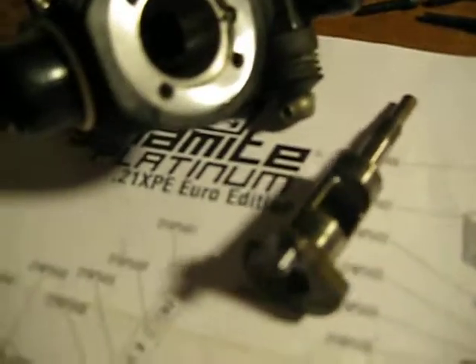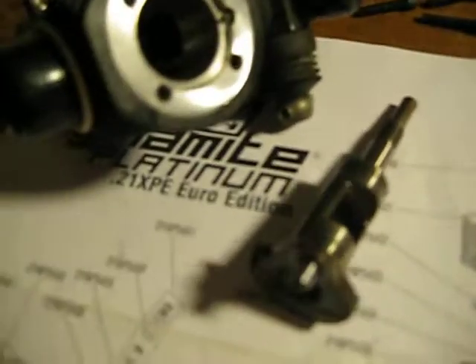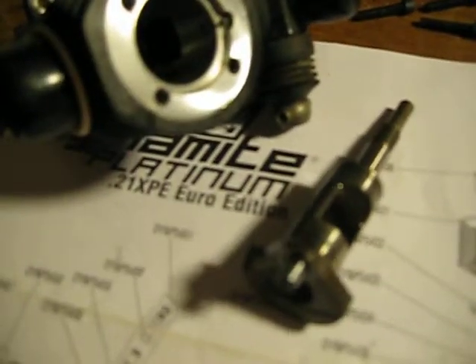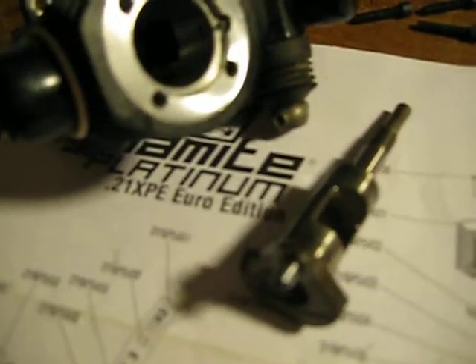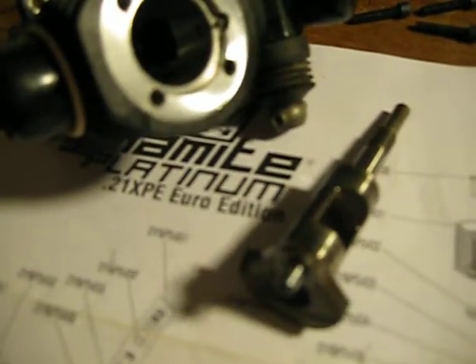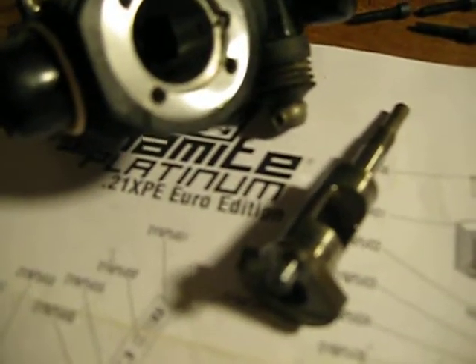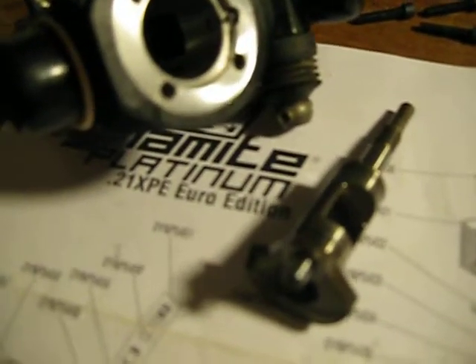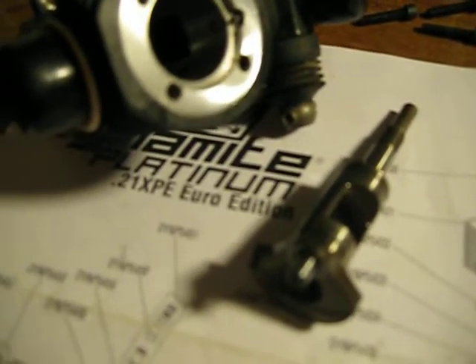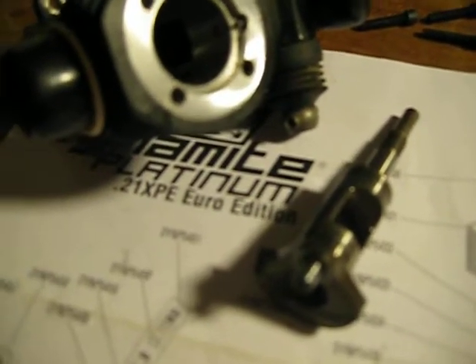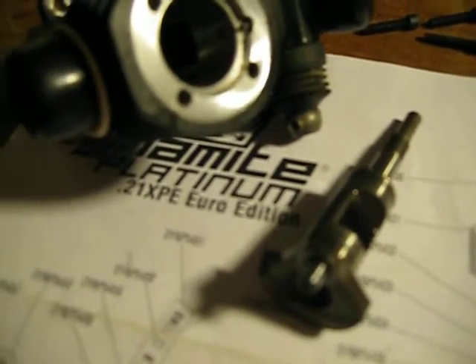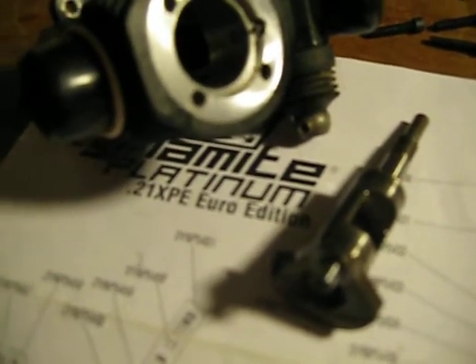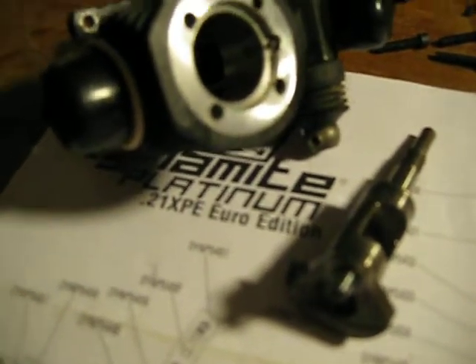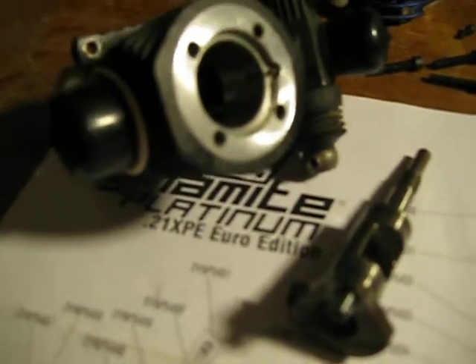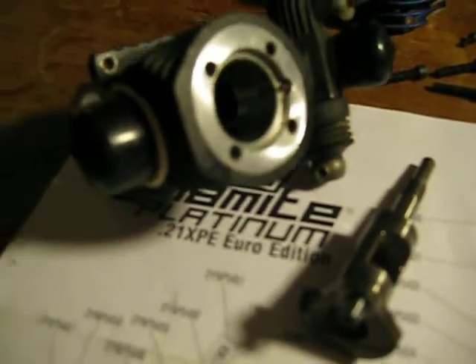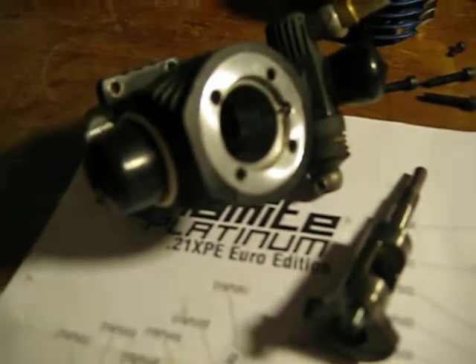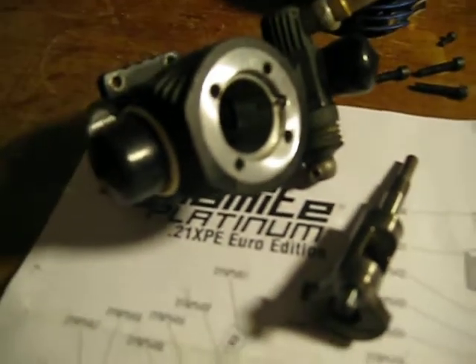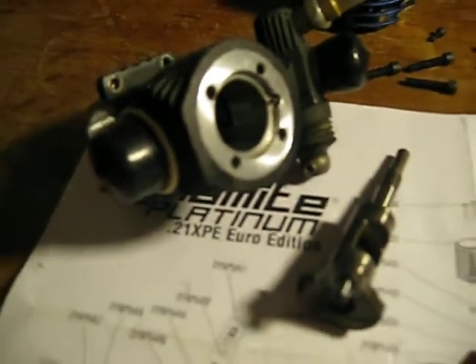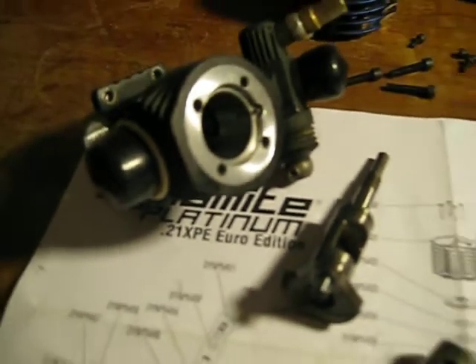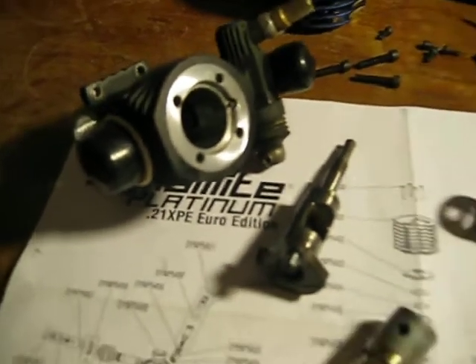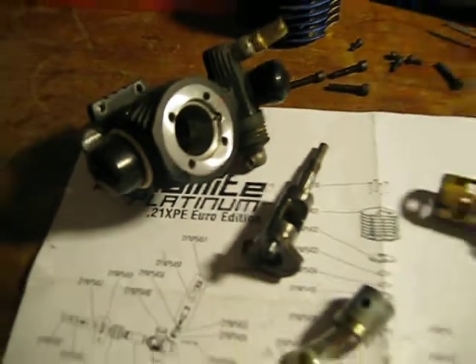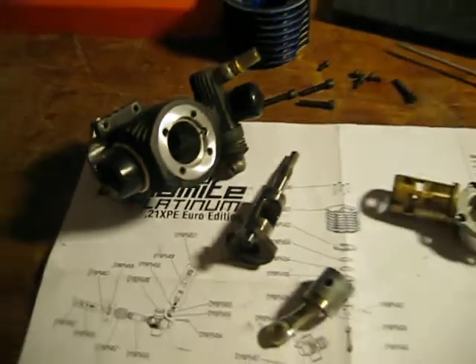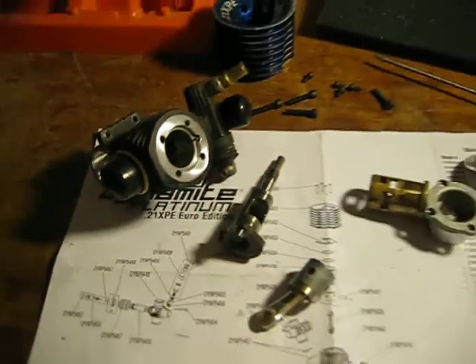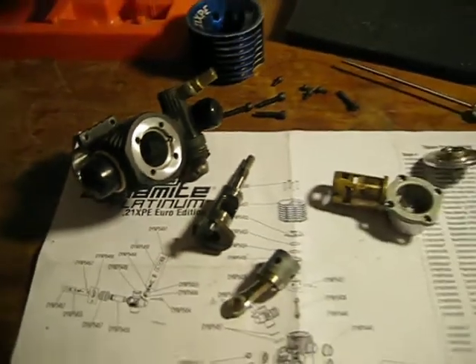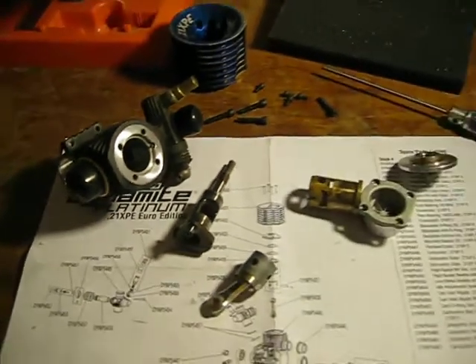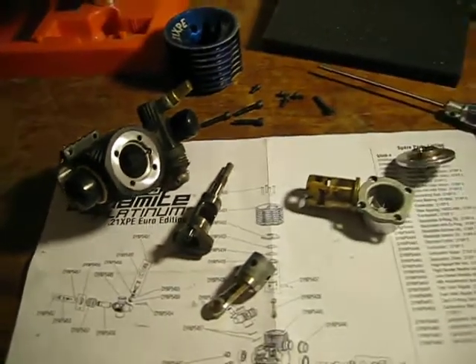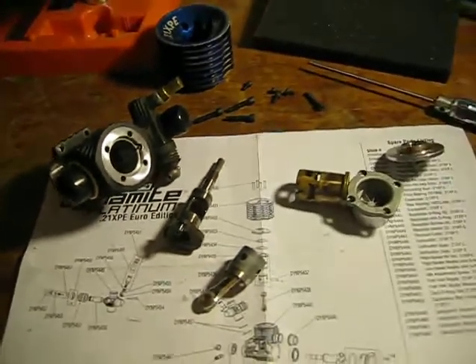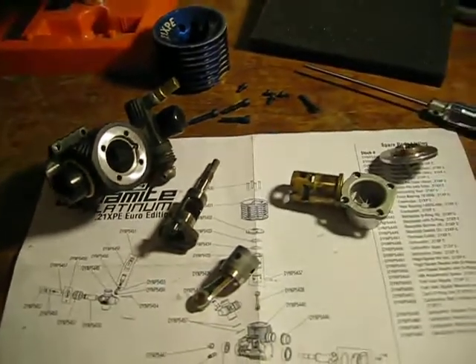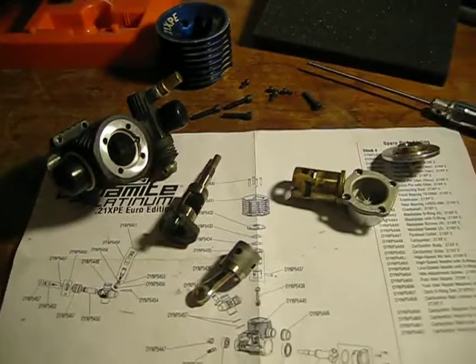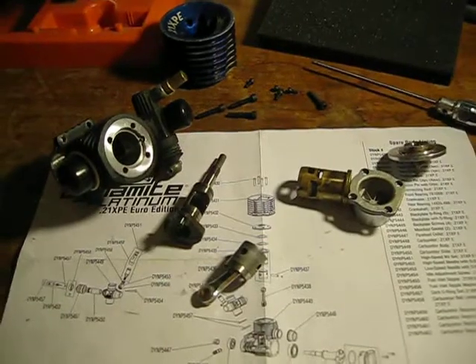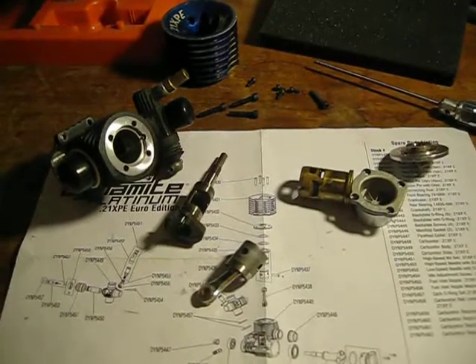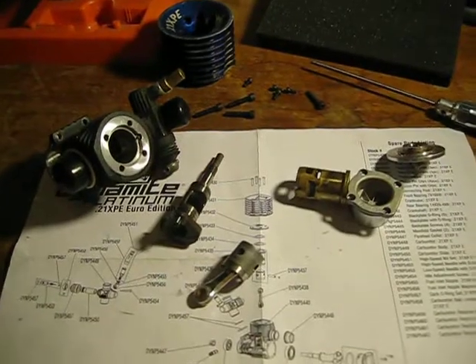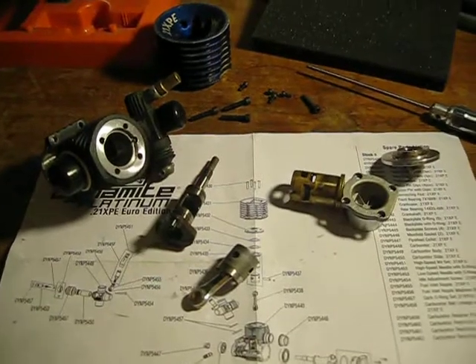That's how you disassemble an engine. Hope this helped, and have a good day.